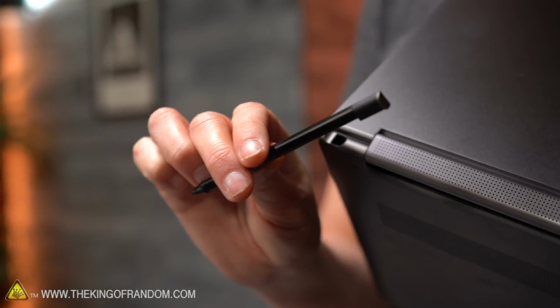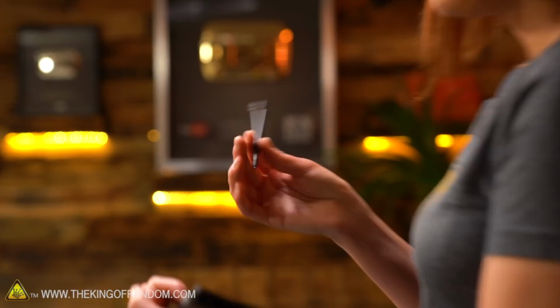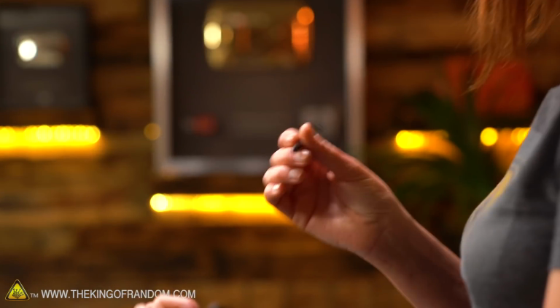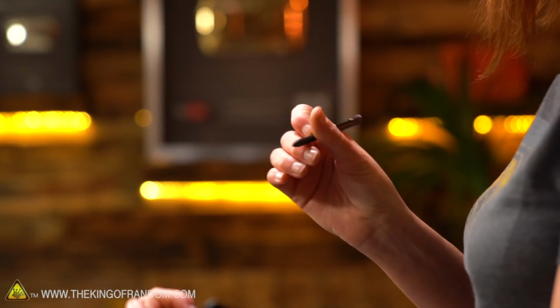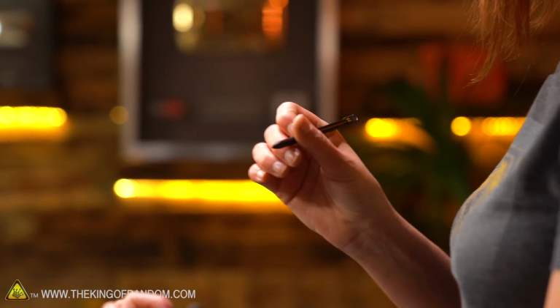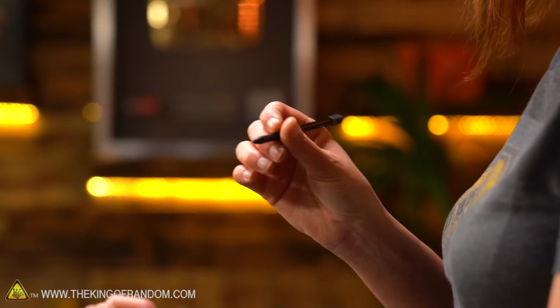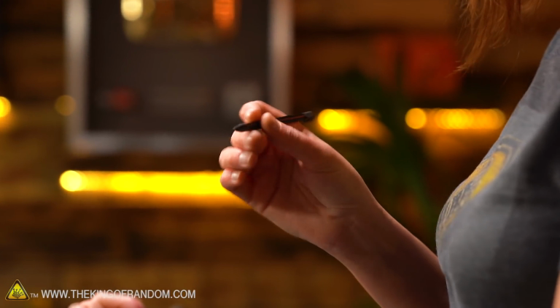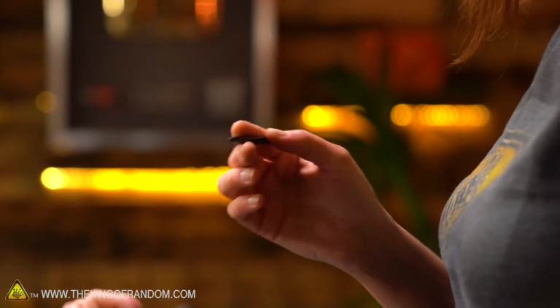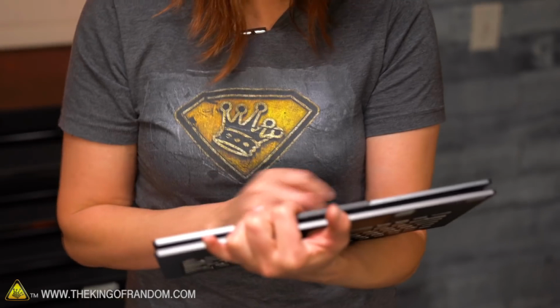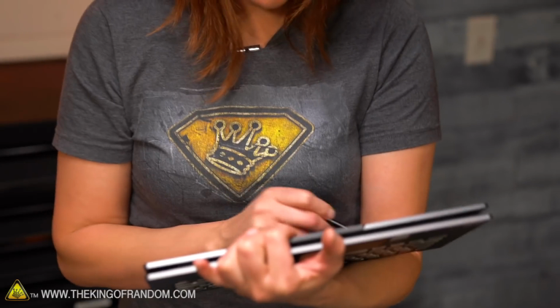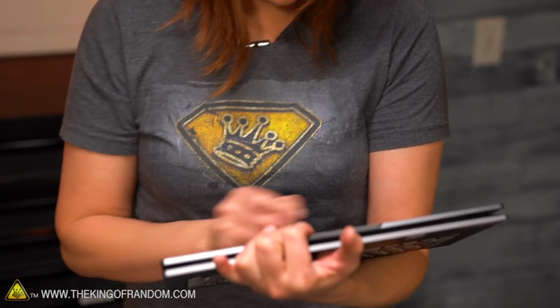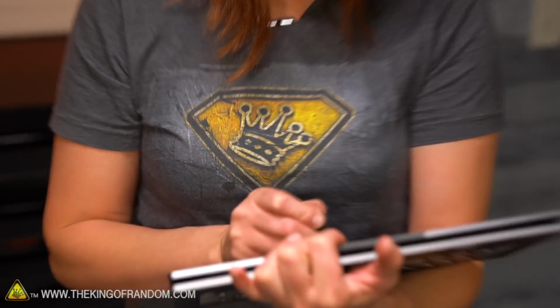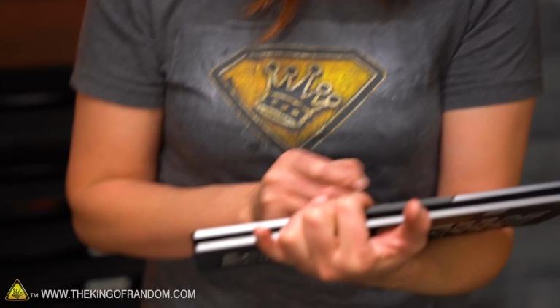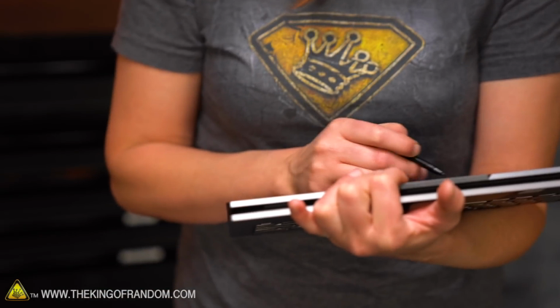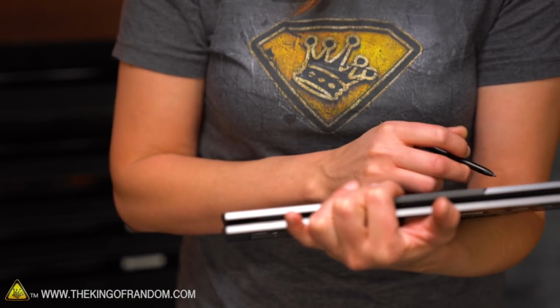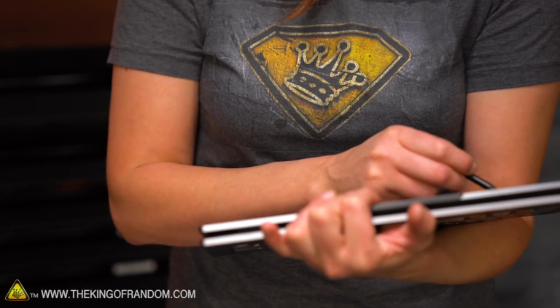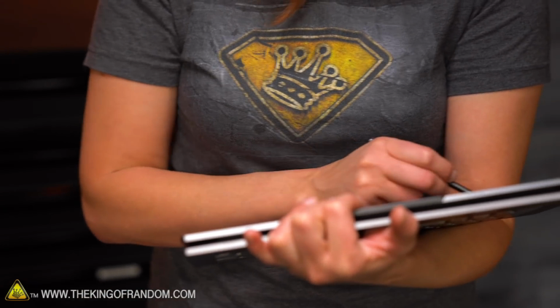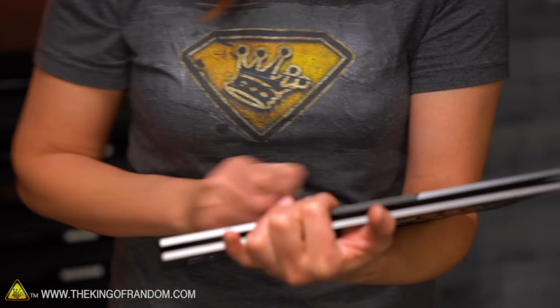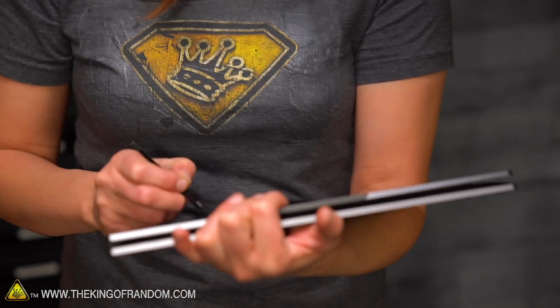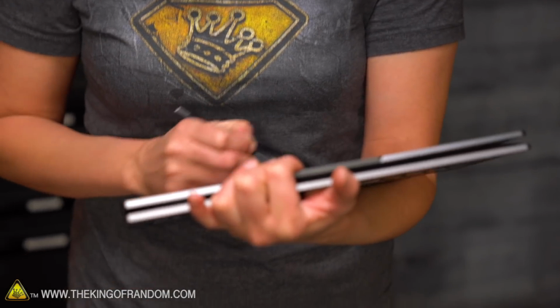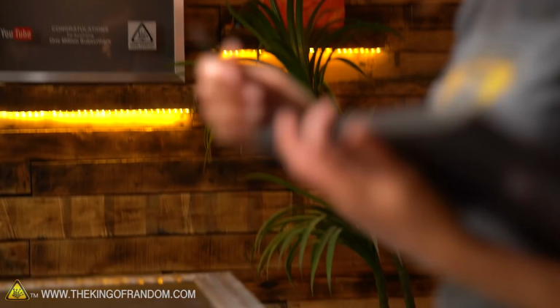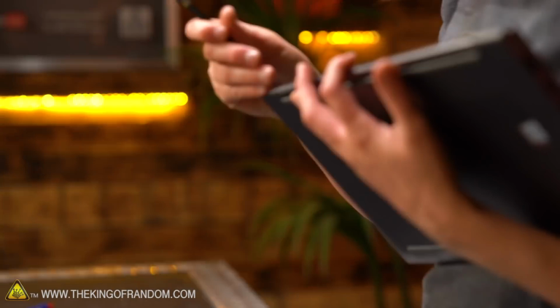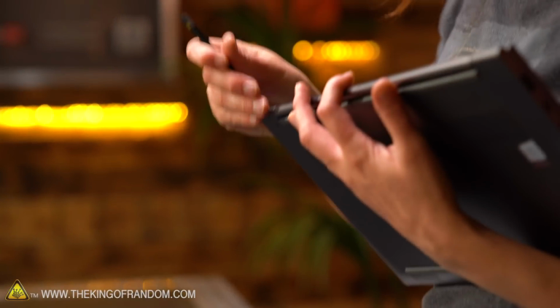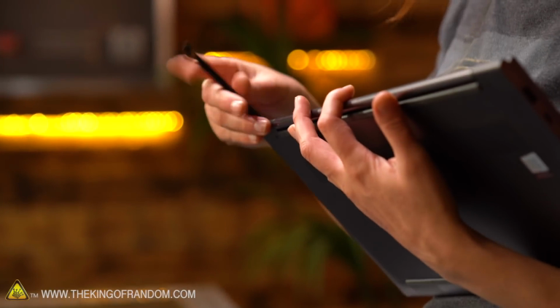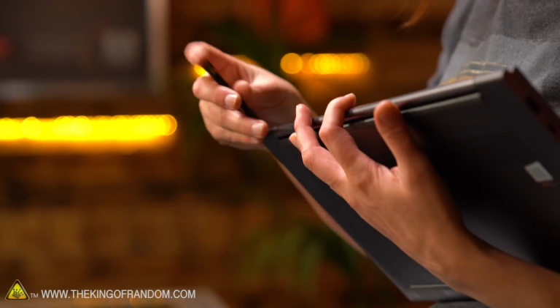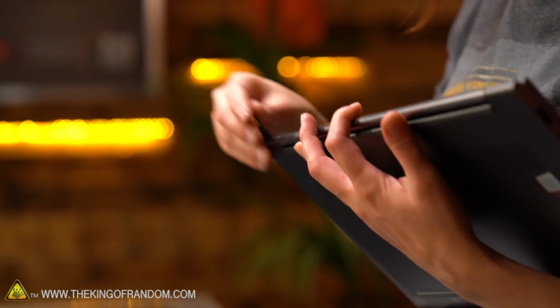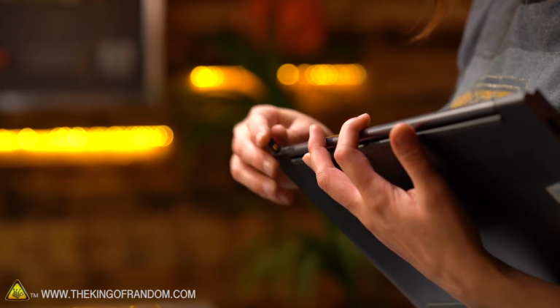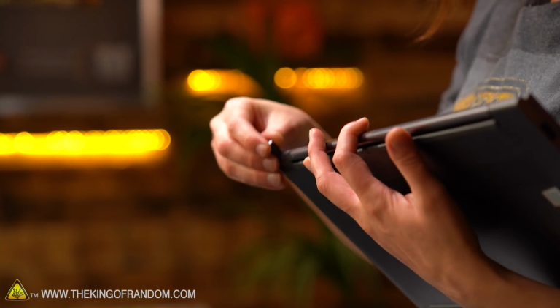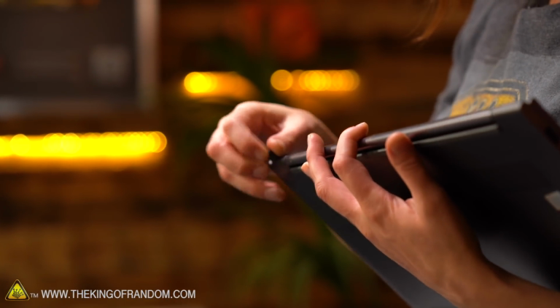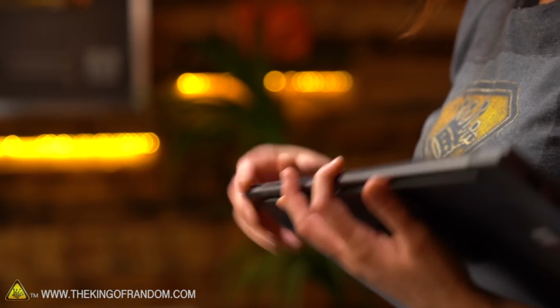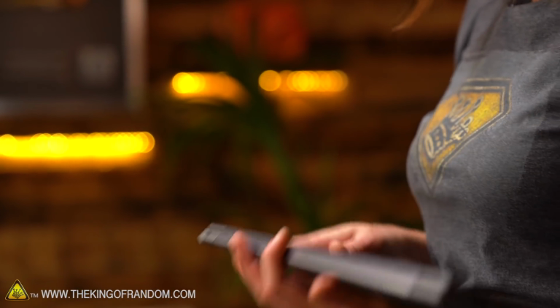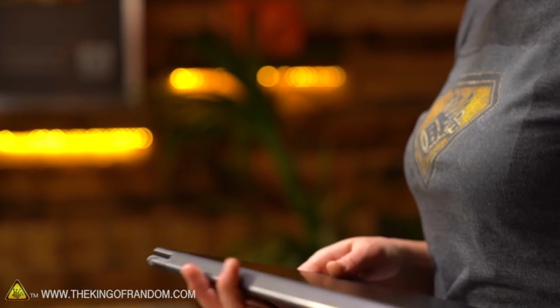It's got this awesome smart pen that lets you draw, scribble, and take notes directly on the screen, and this little garage to keep it in so you're not losing it with all the other gear we have in here.